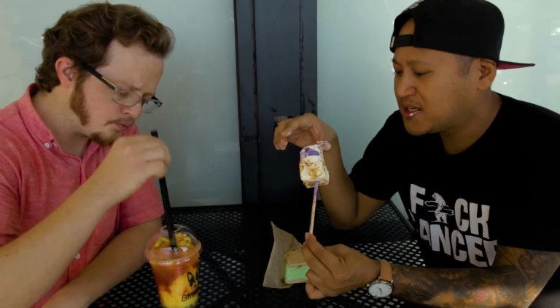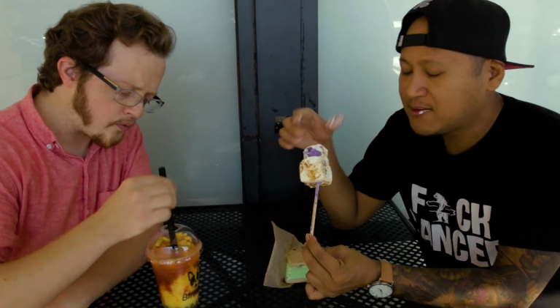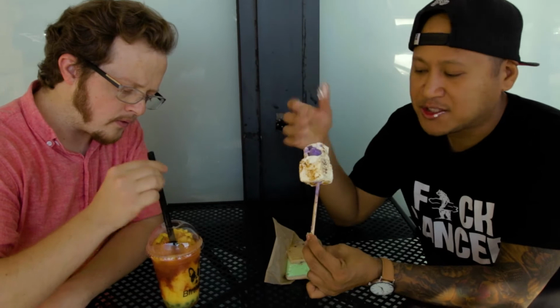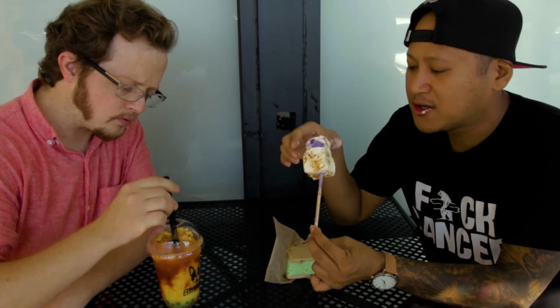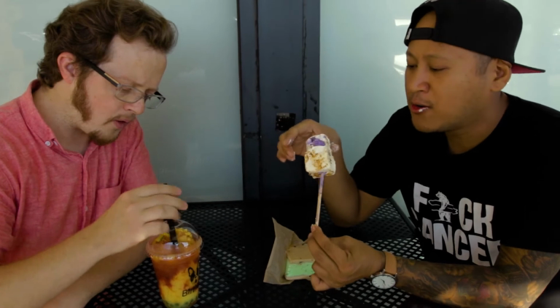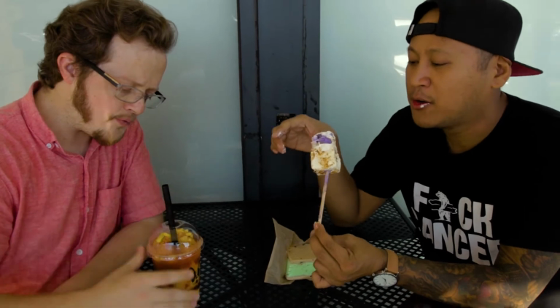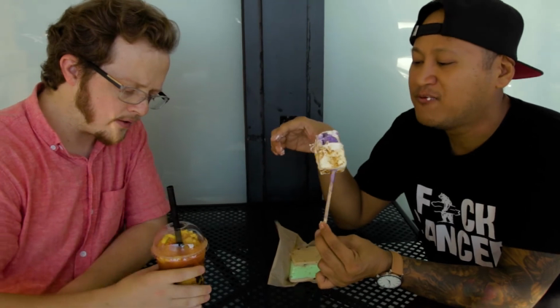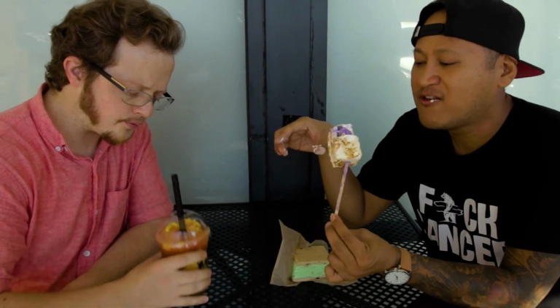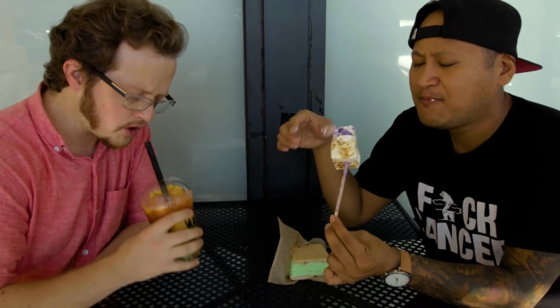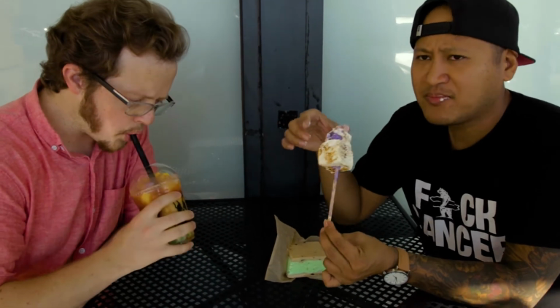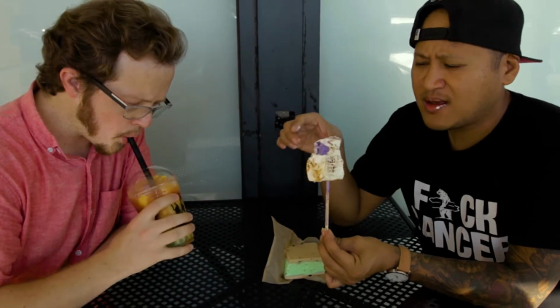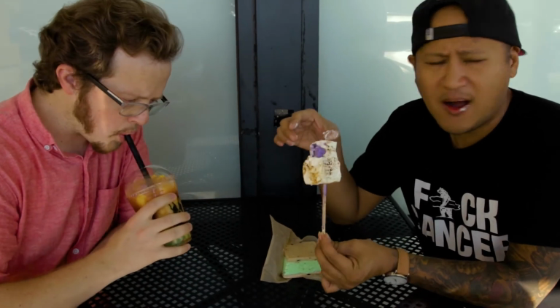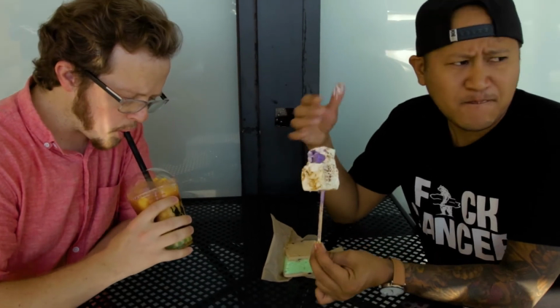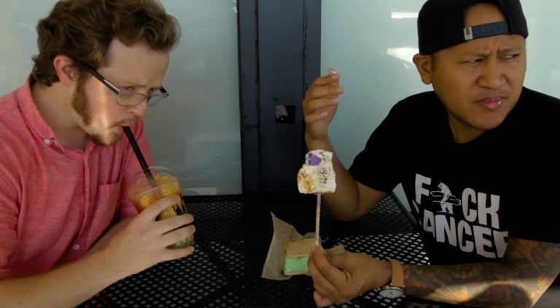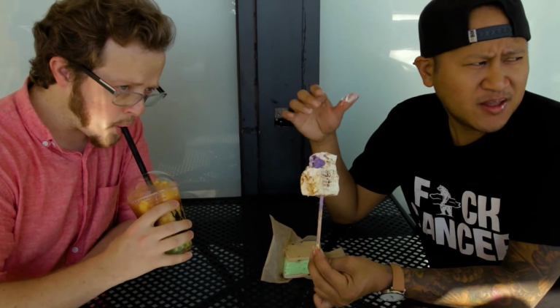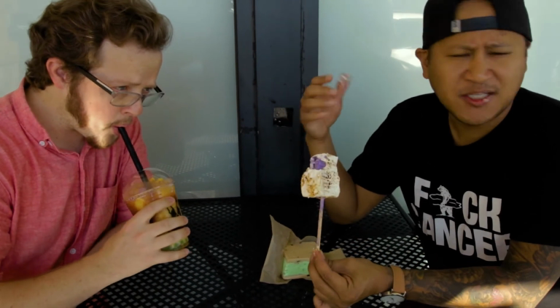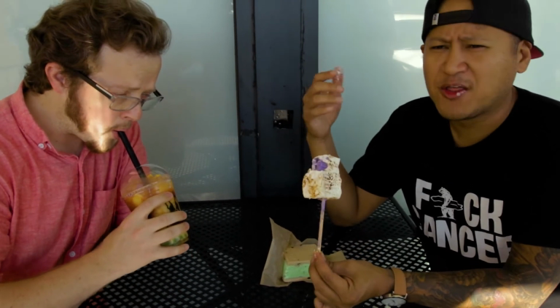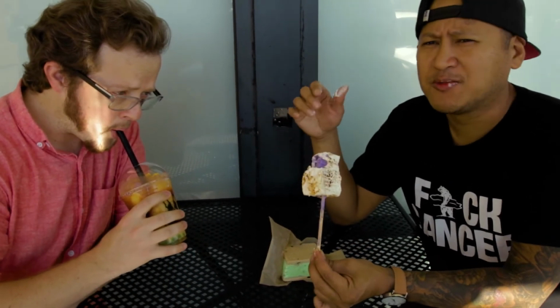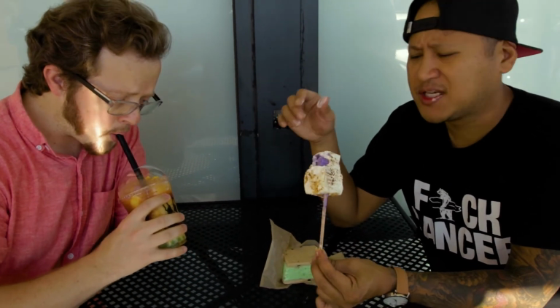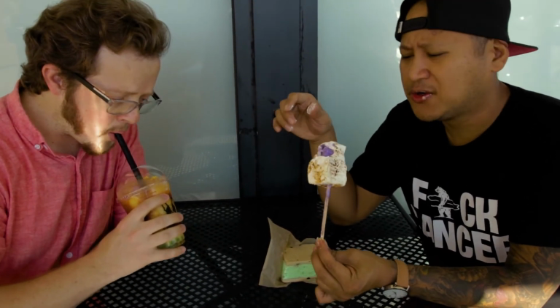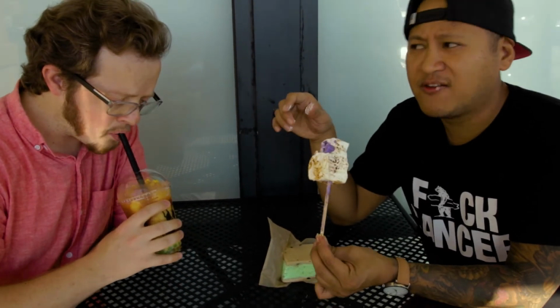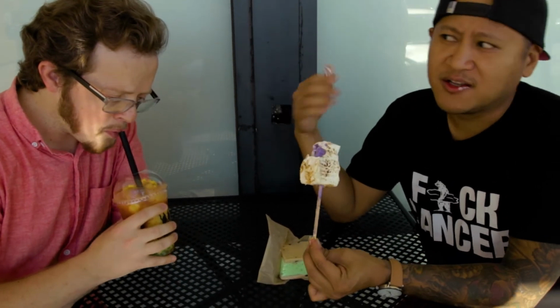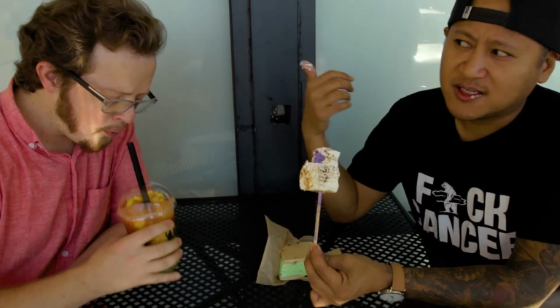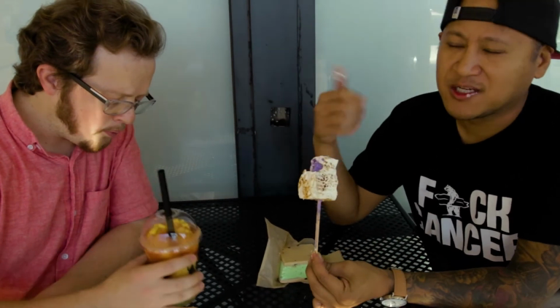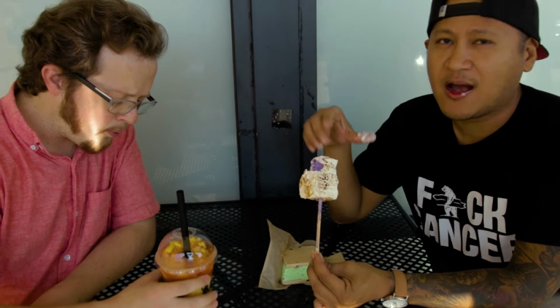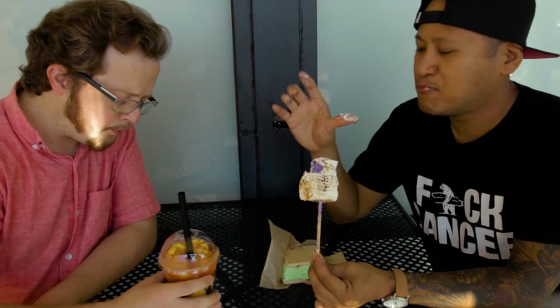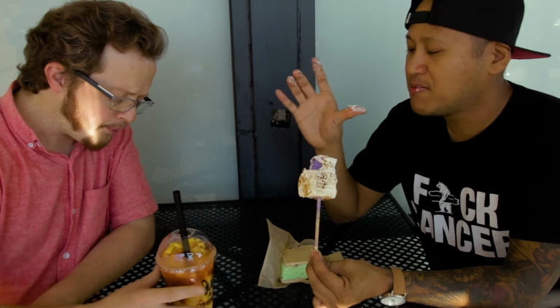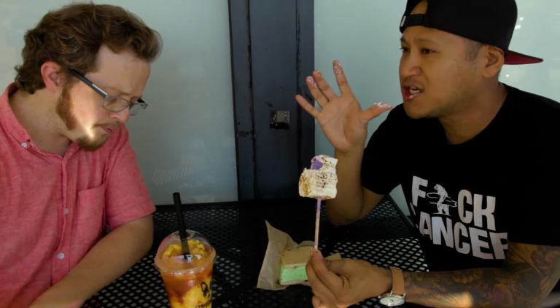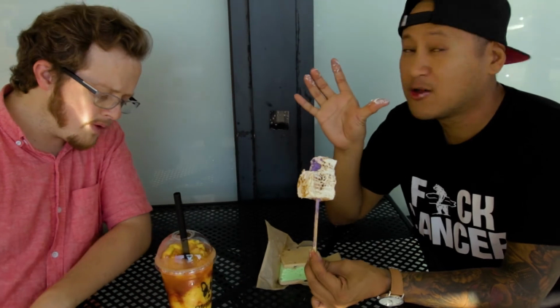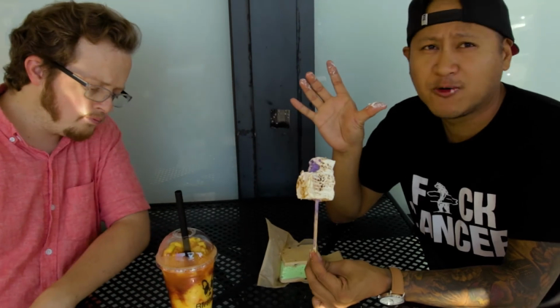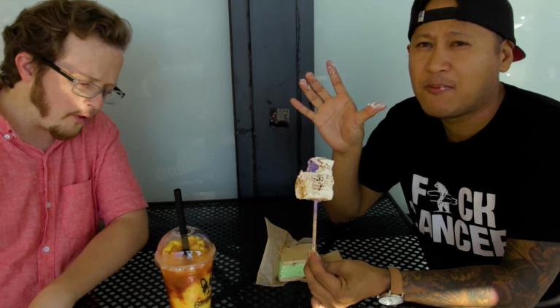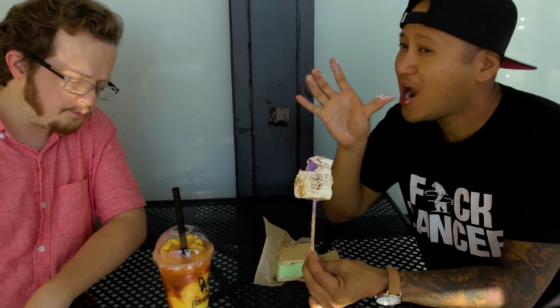They had some other ones but they sold out. This place got pretty busy earlier when we stopped by.